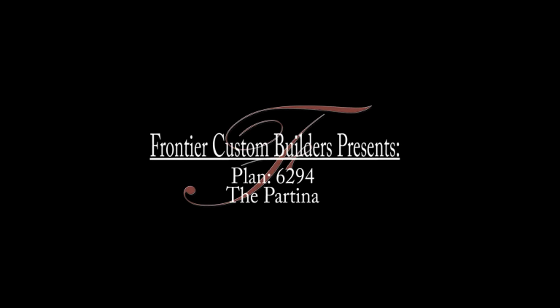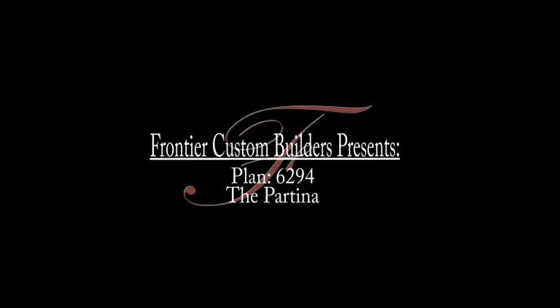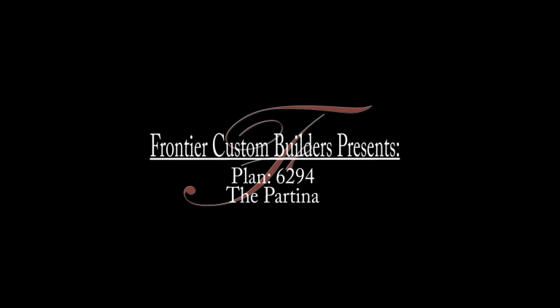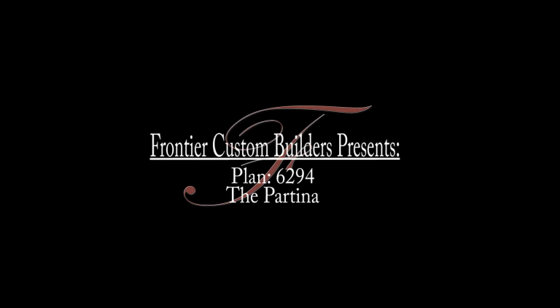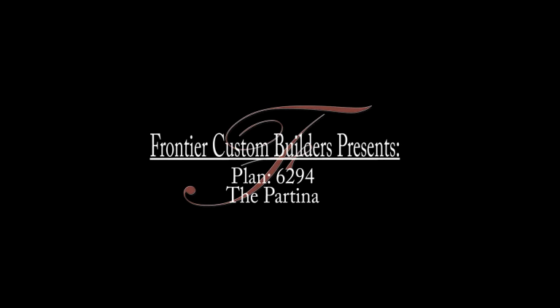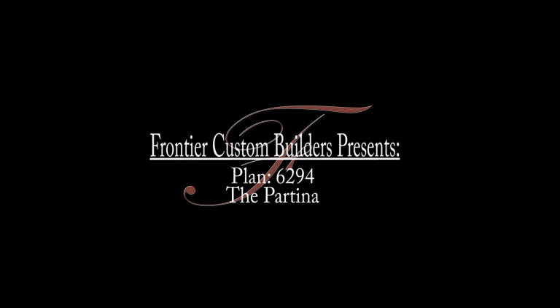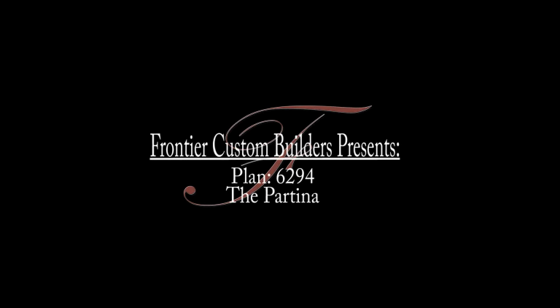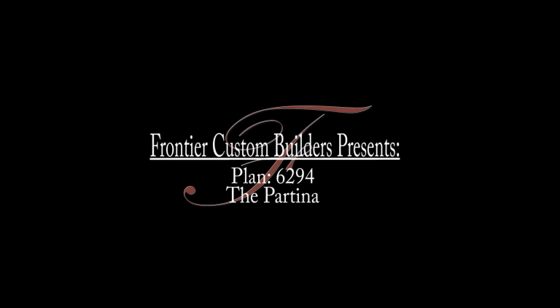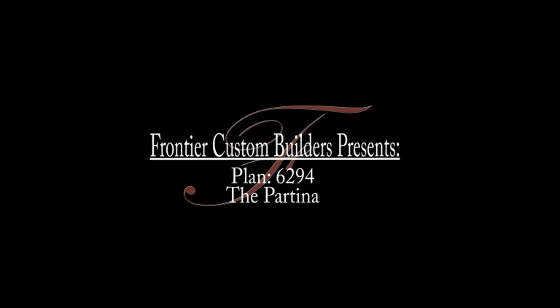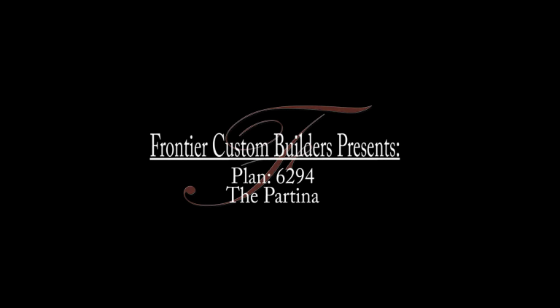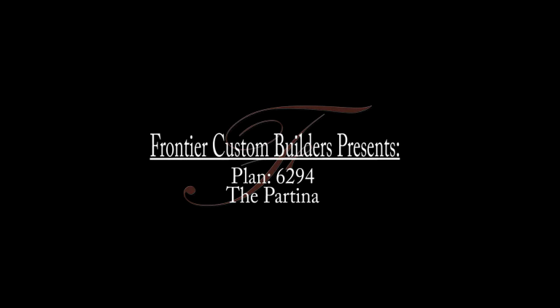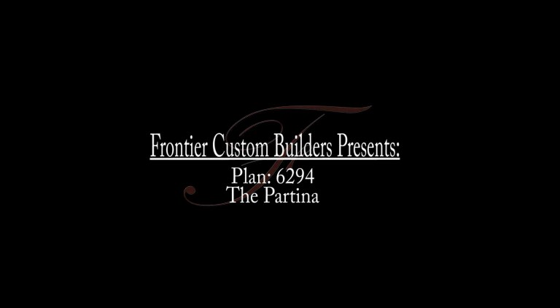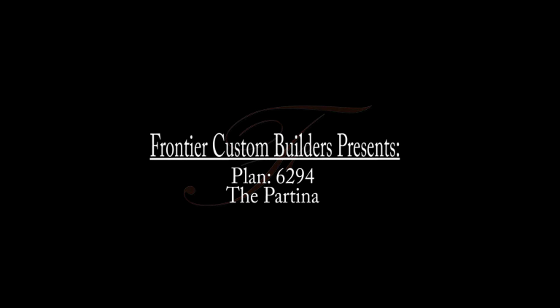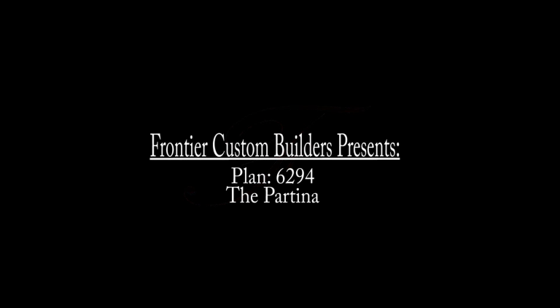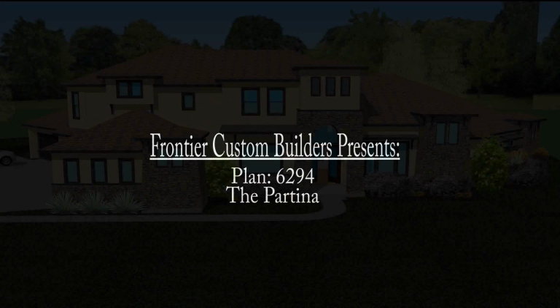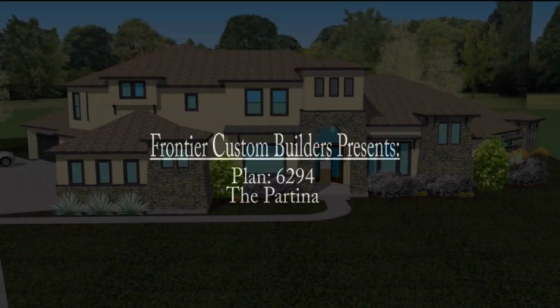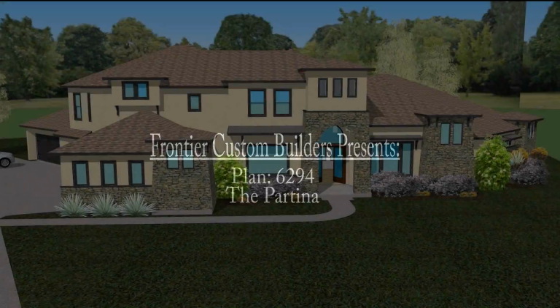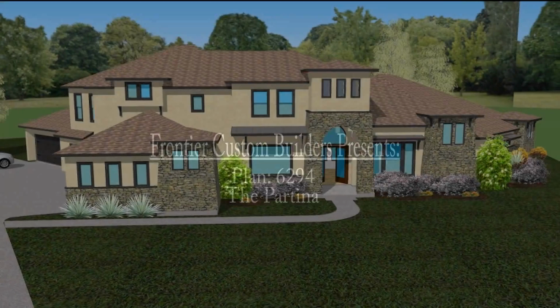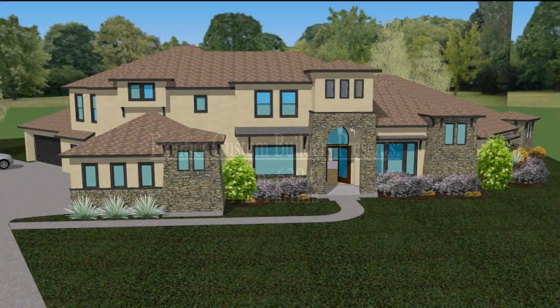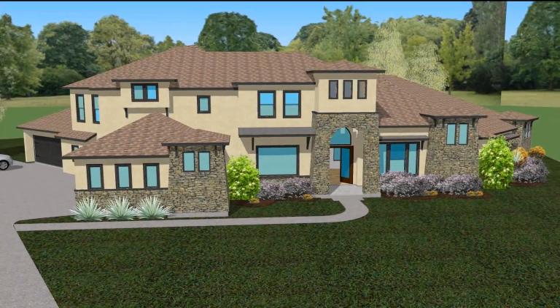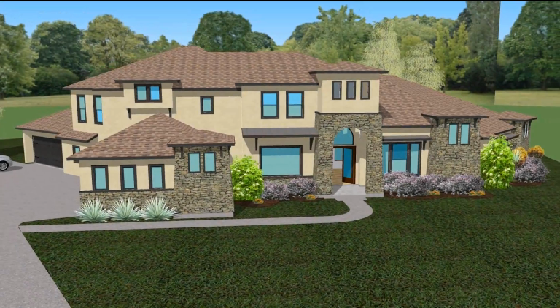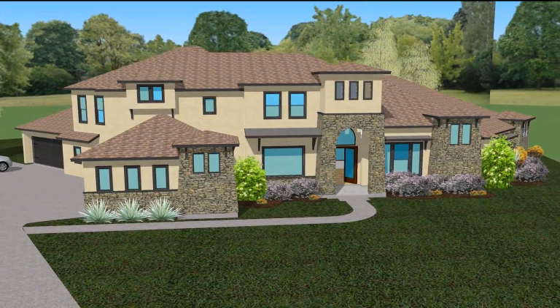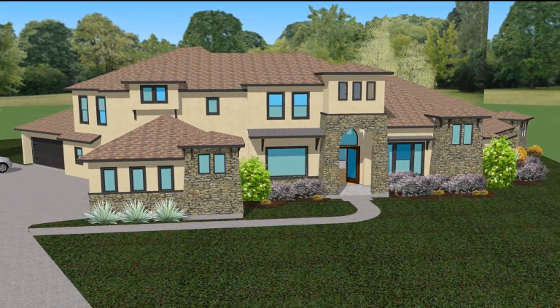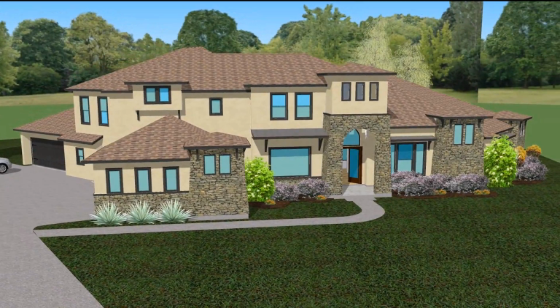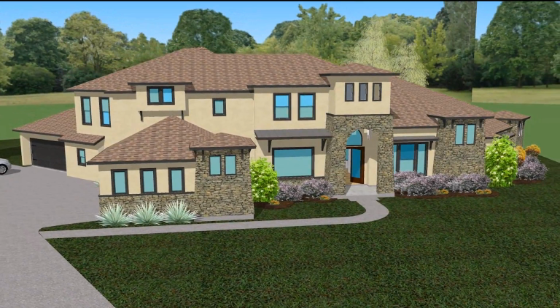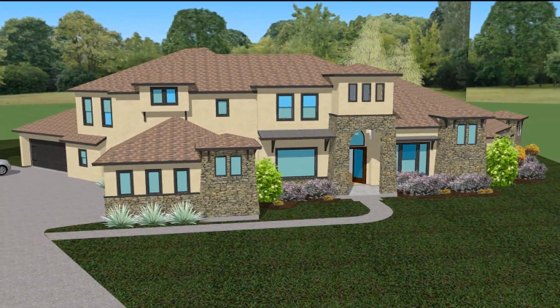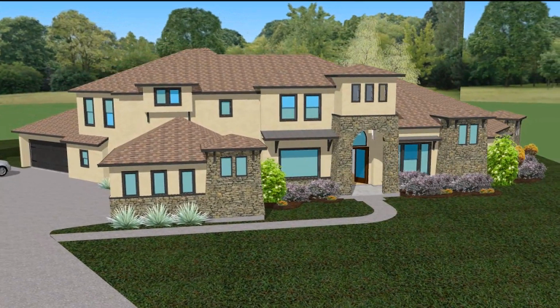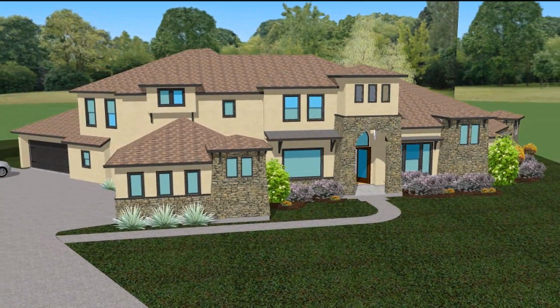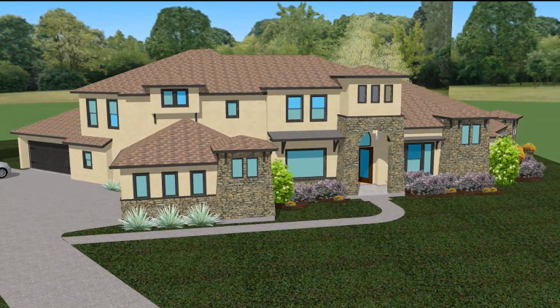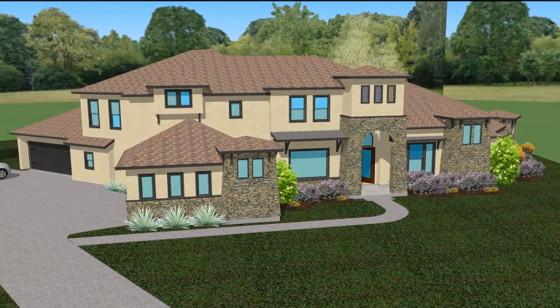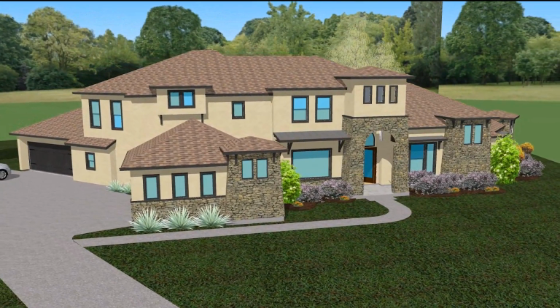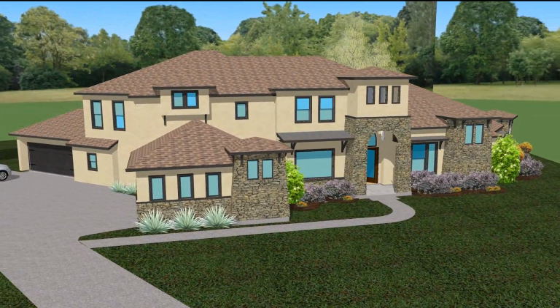Today we are viewing one of Frontier Custom Builder's latest plans, the Bartina. Let's take a closer look.